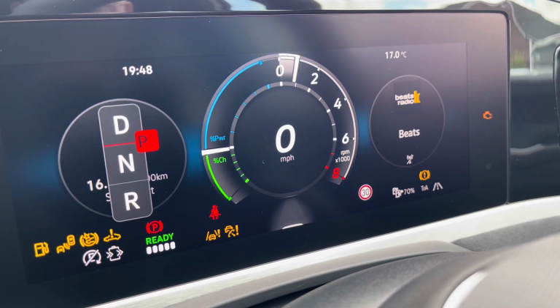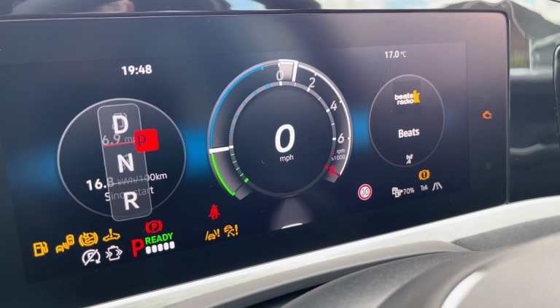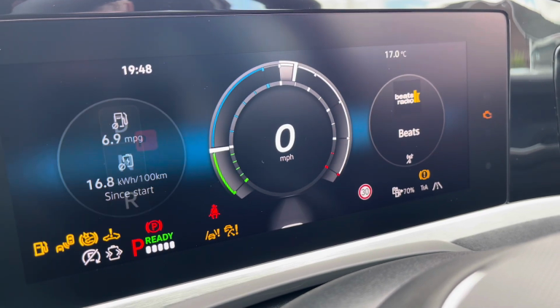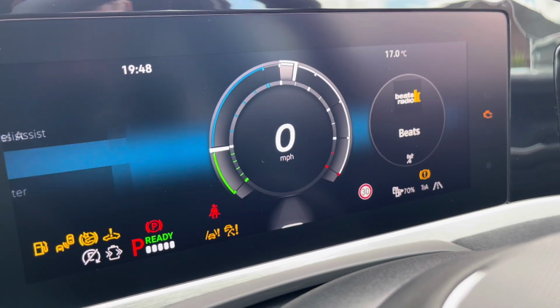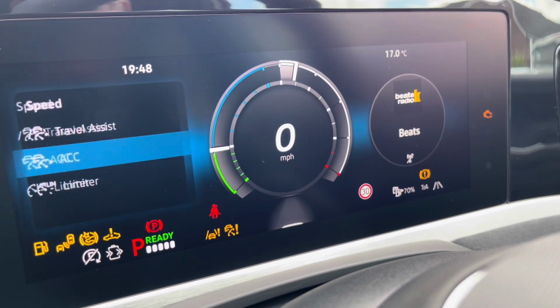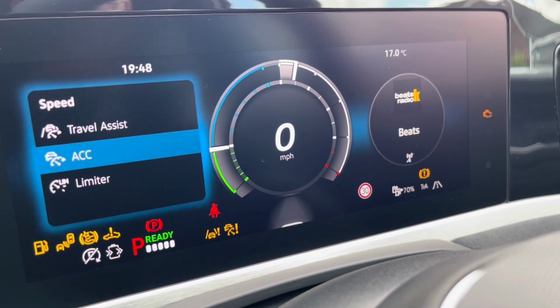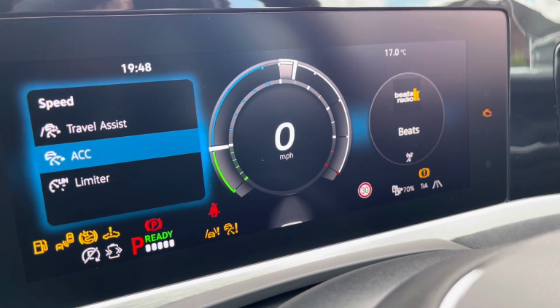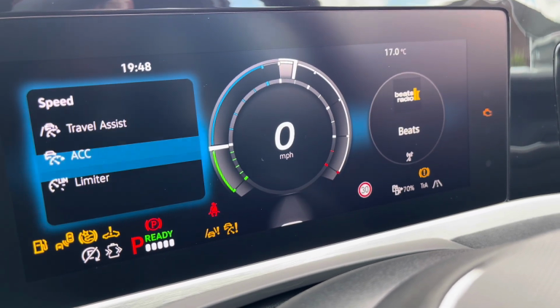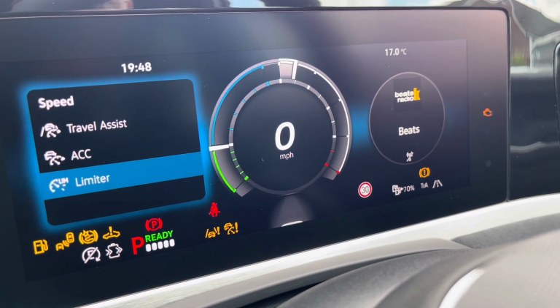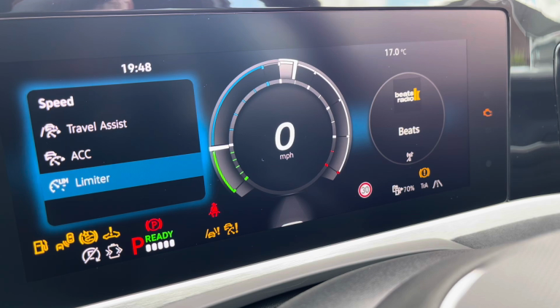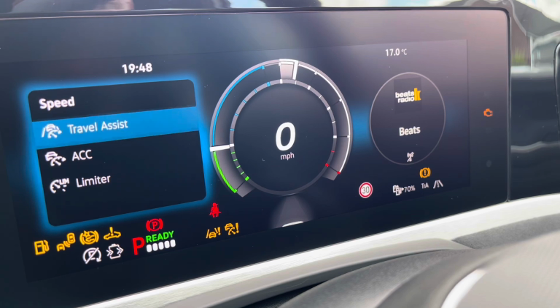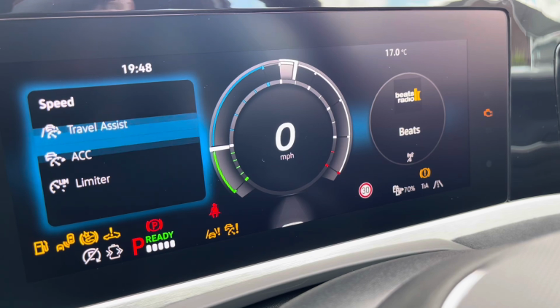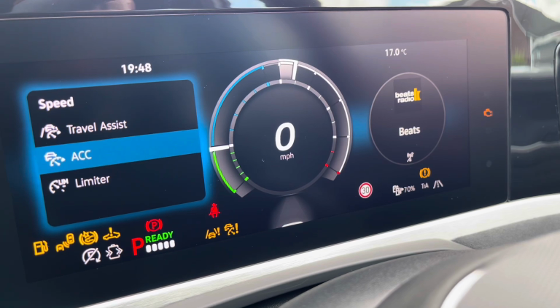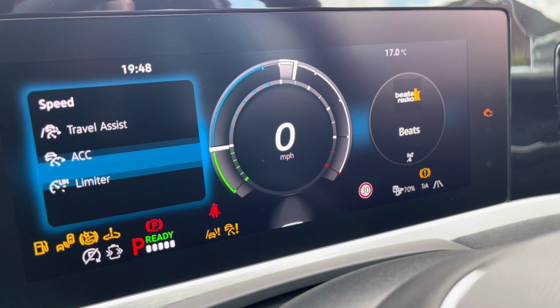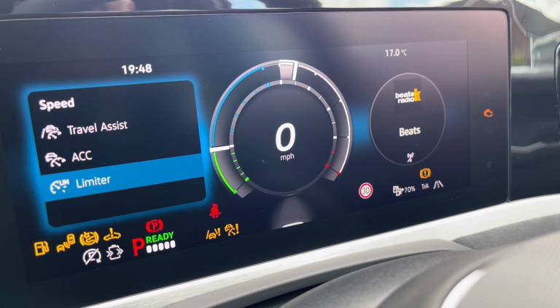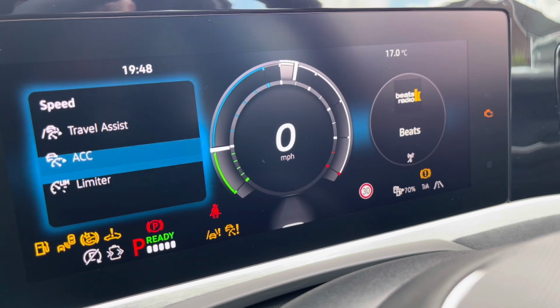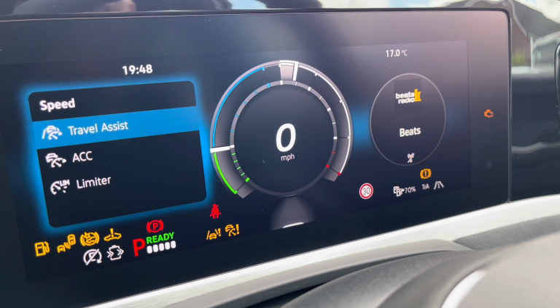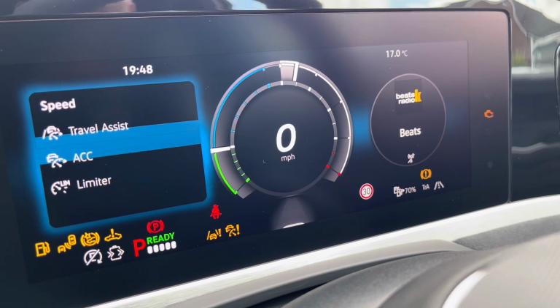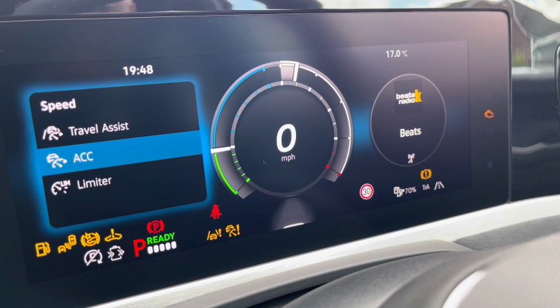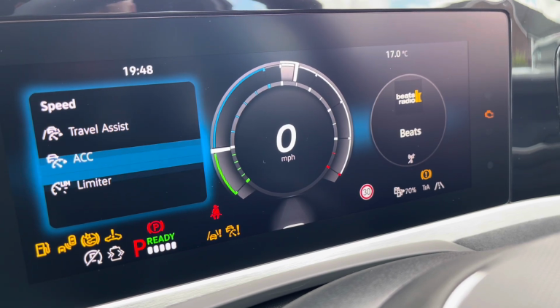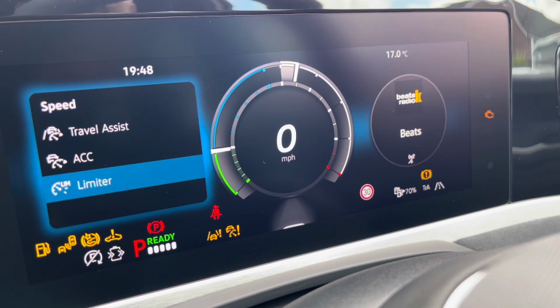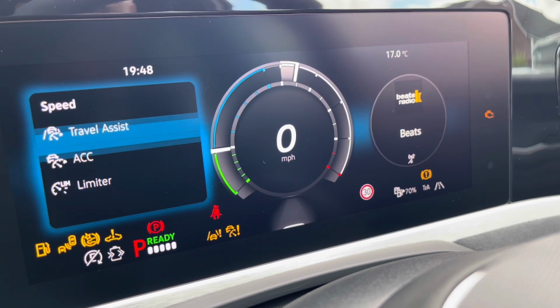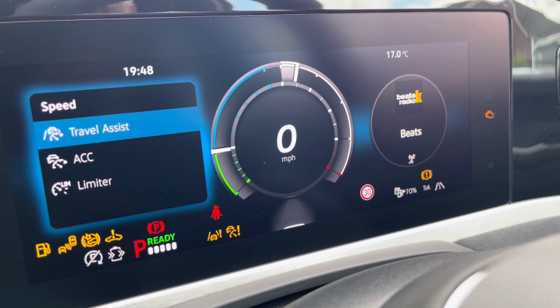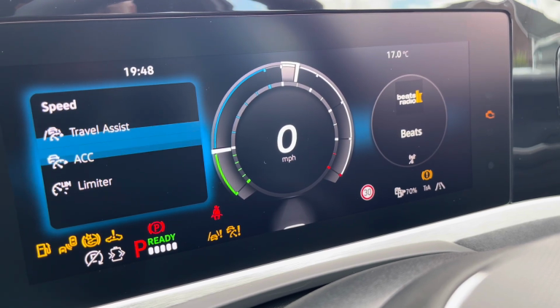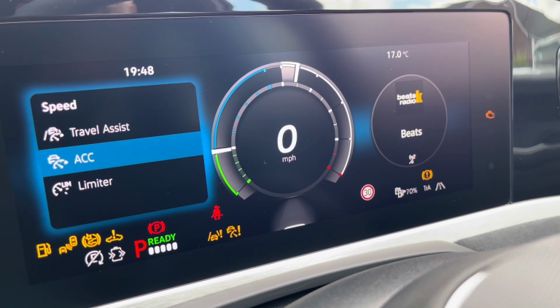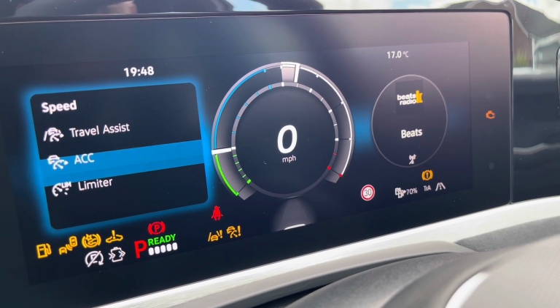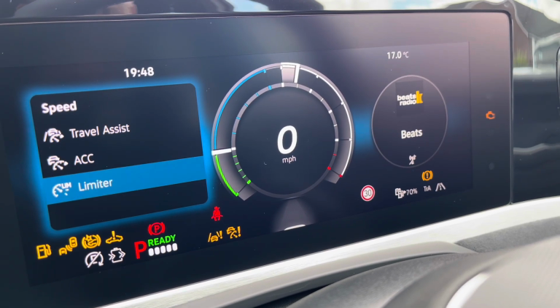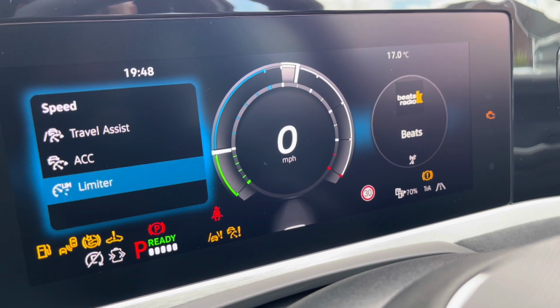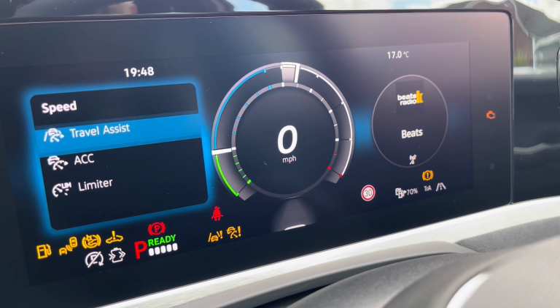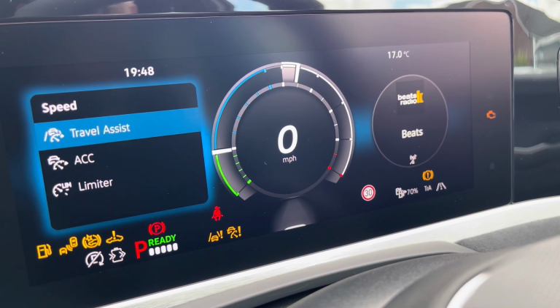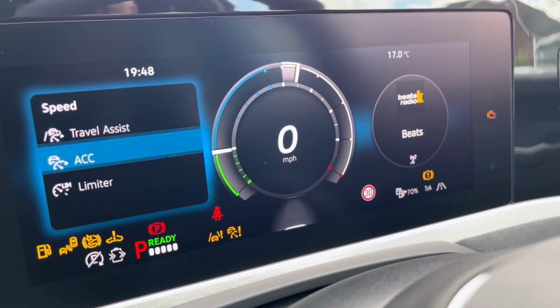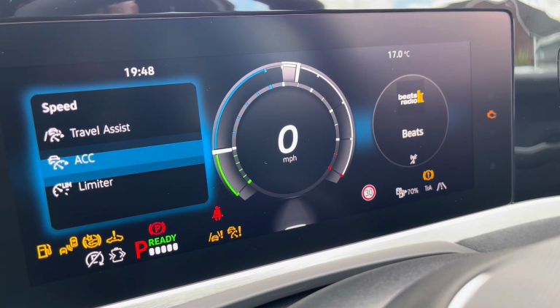We also have adaptive cruise control to keep you at a safe and consistent speed whilst travelling on the motorway, ensuring confidence, safety and a layer of comfort.